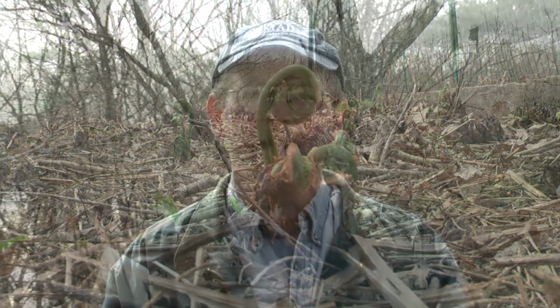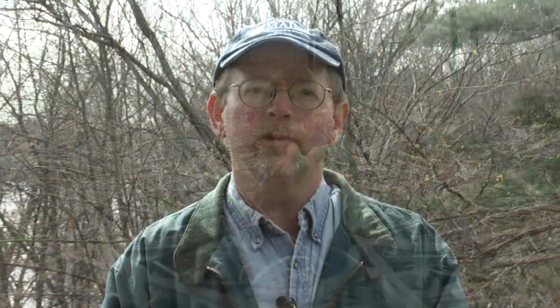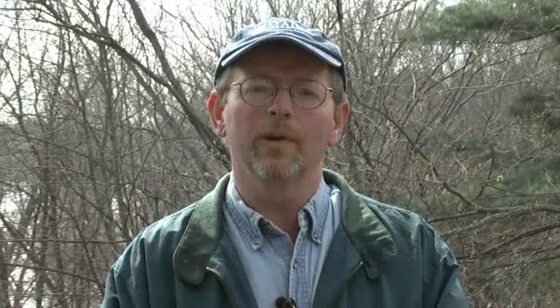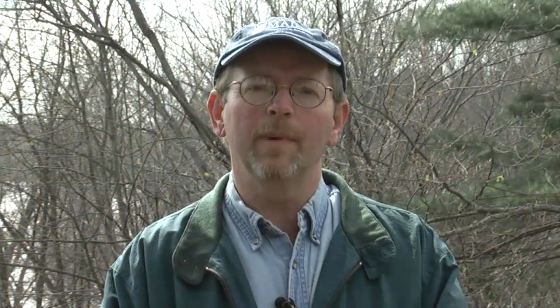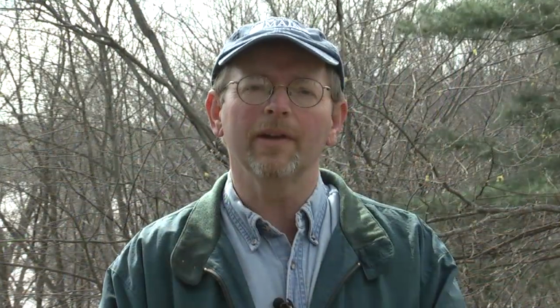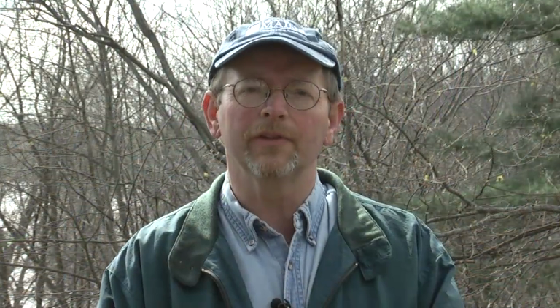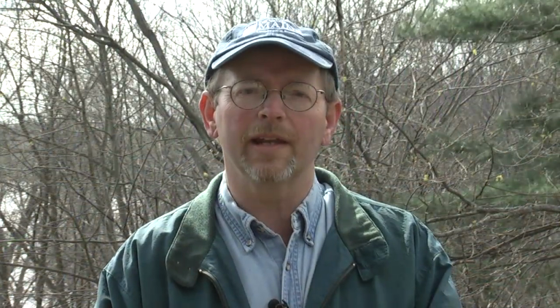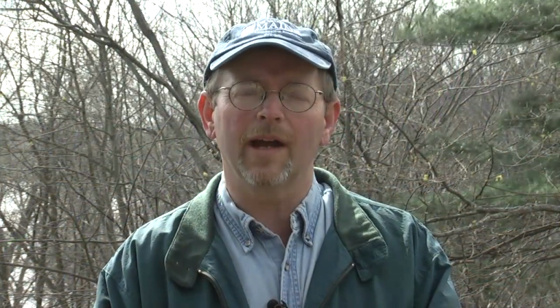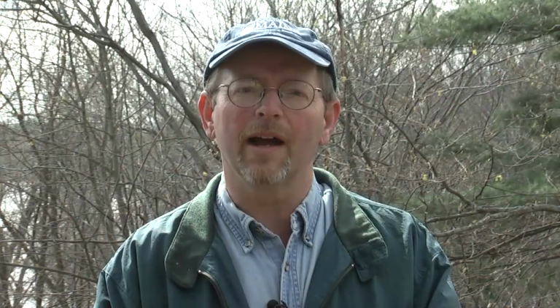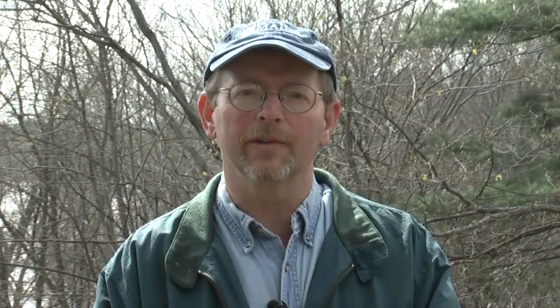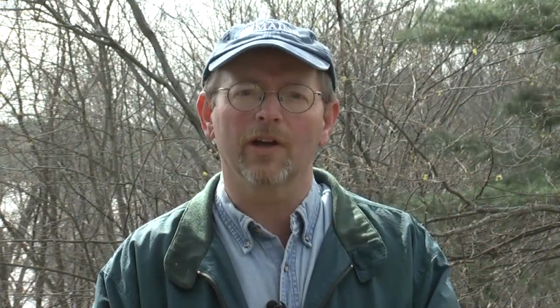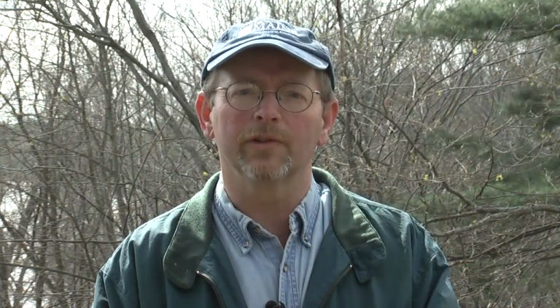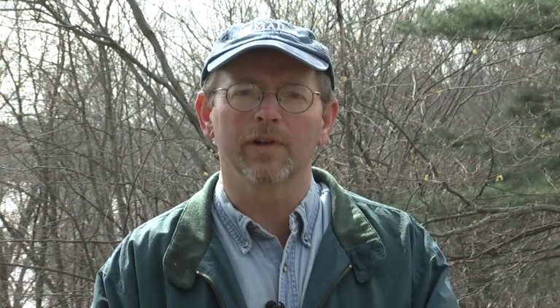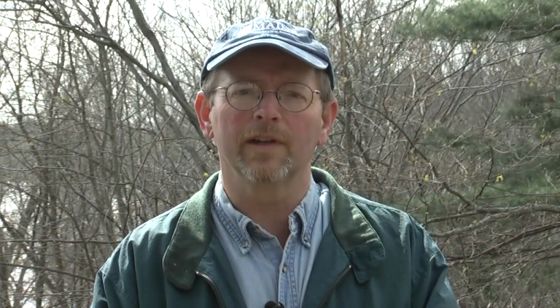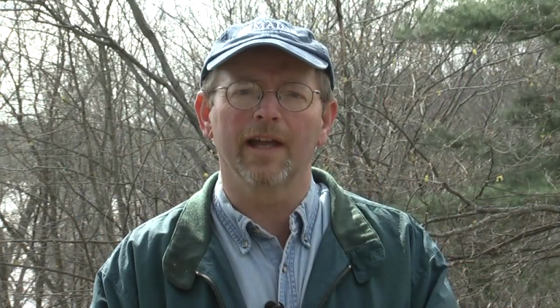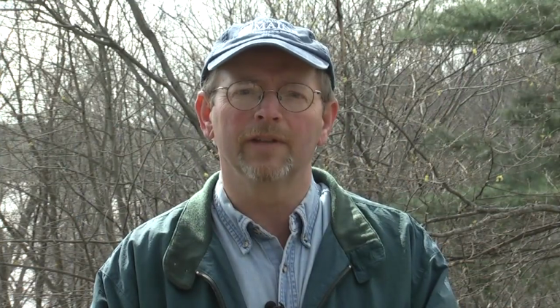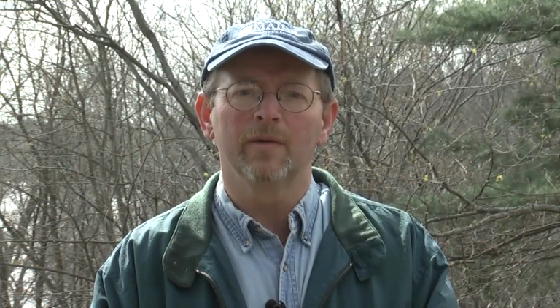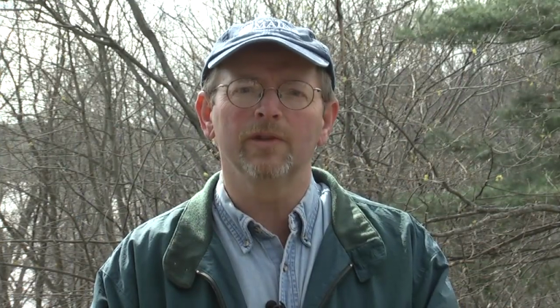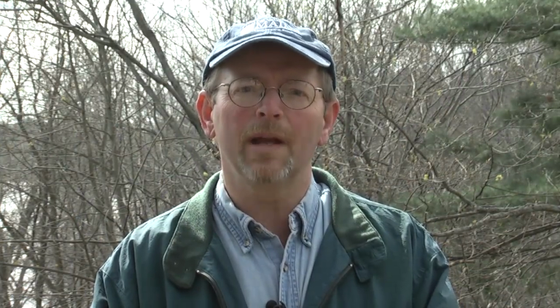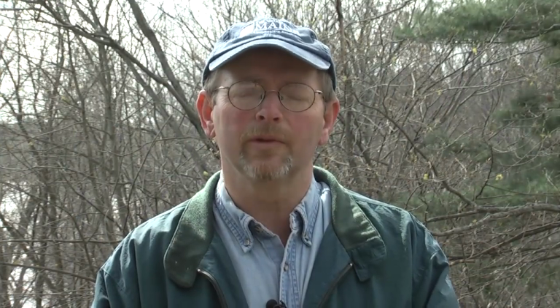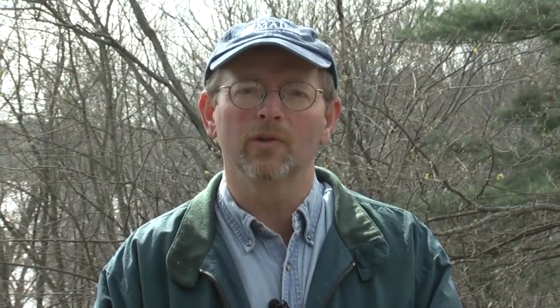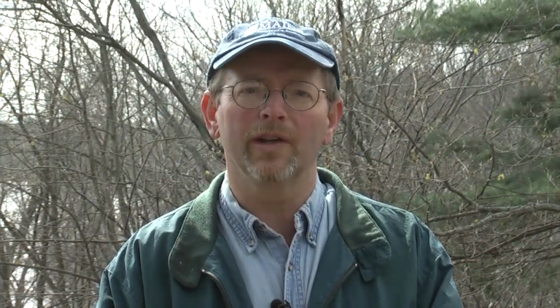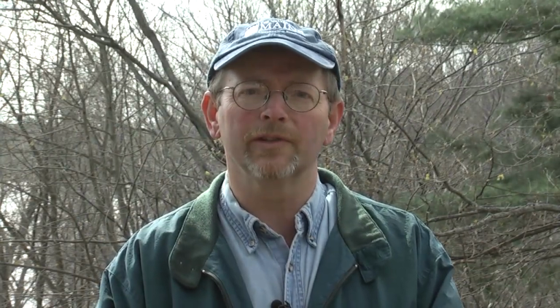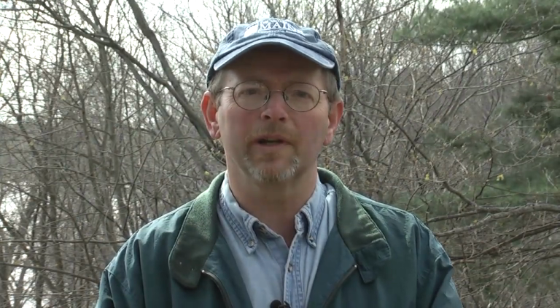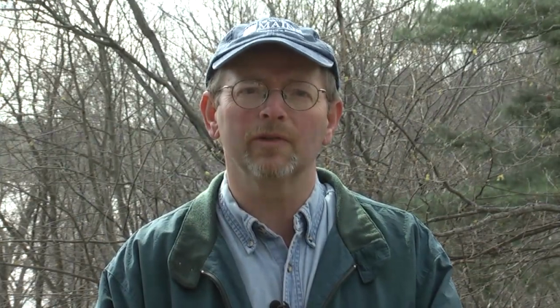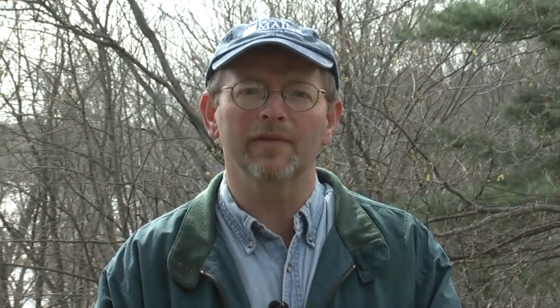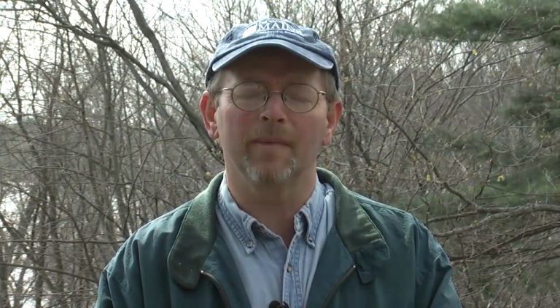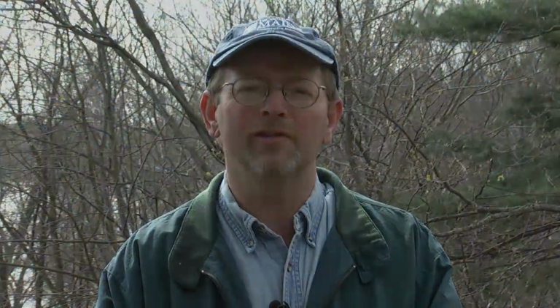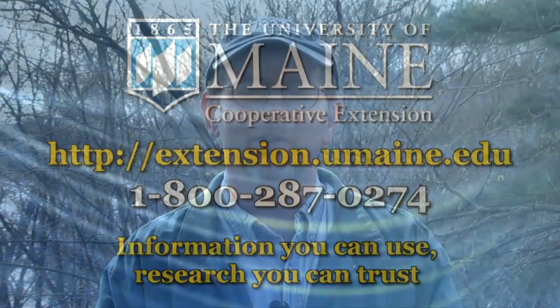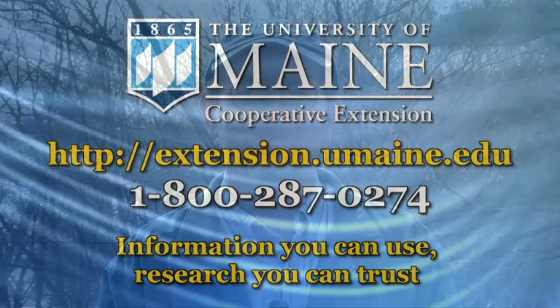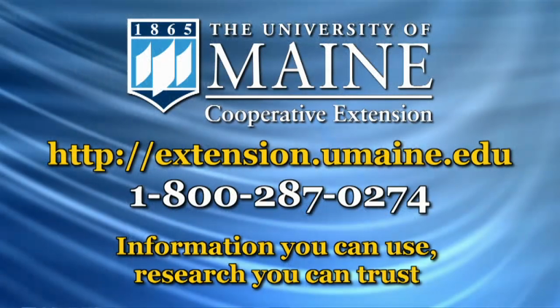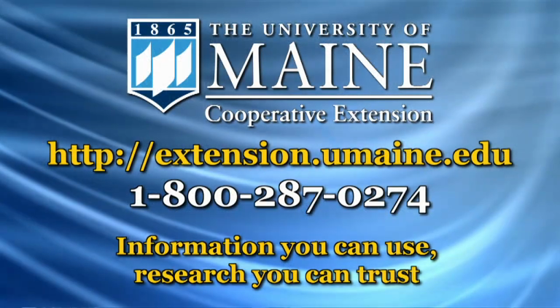With a better understanding of how to harvest ostrich fern fiddleheads, we should be able to enjoy this spring treat for many generations to come.